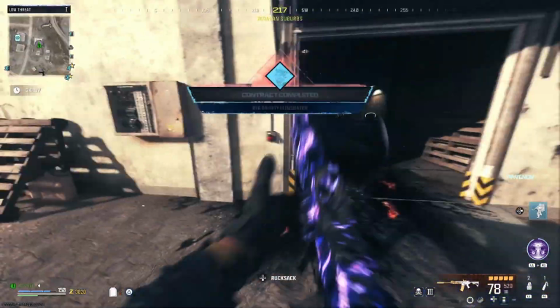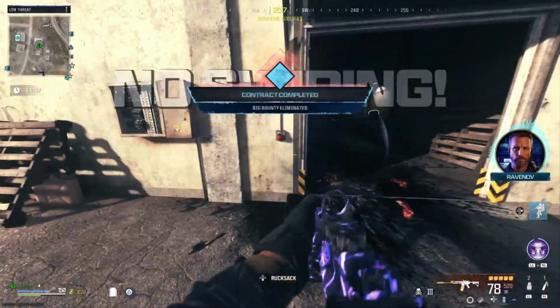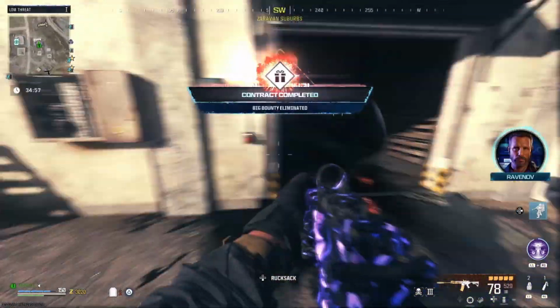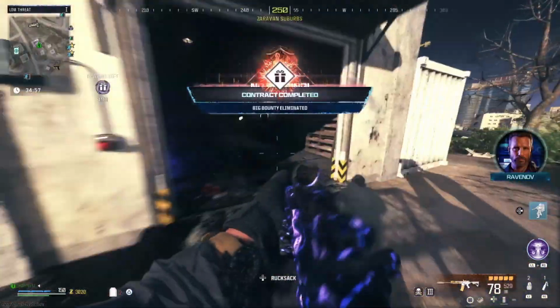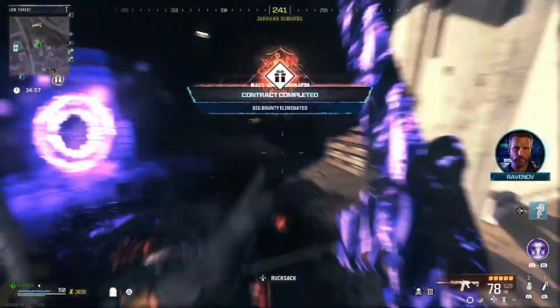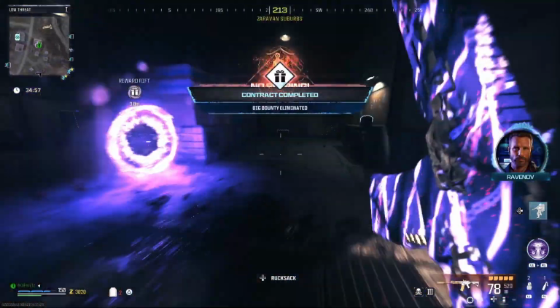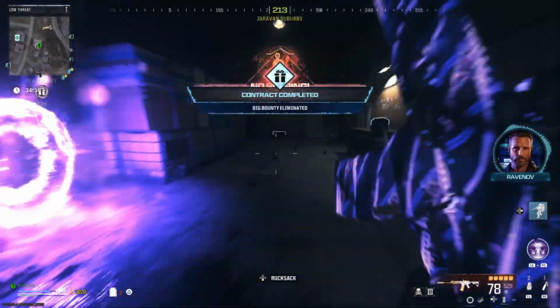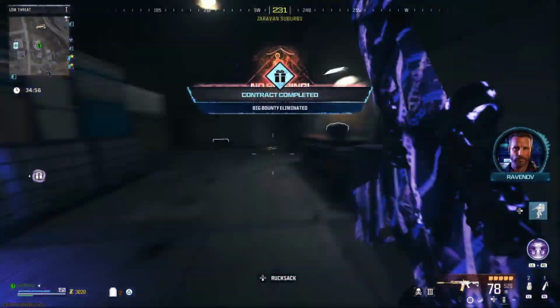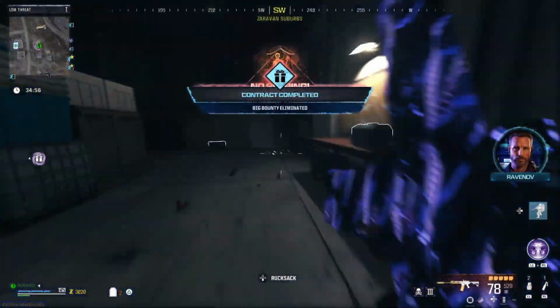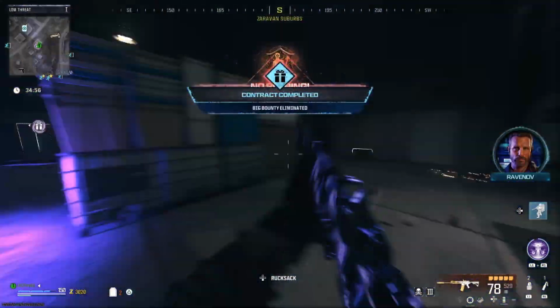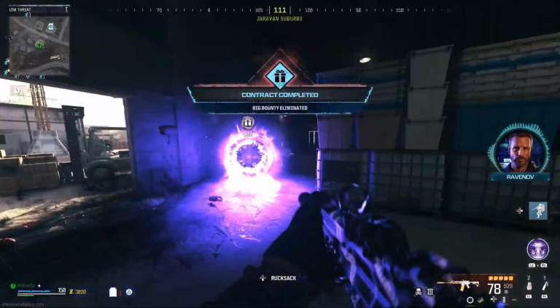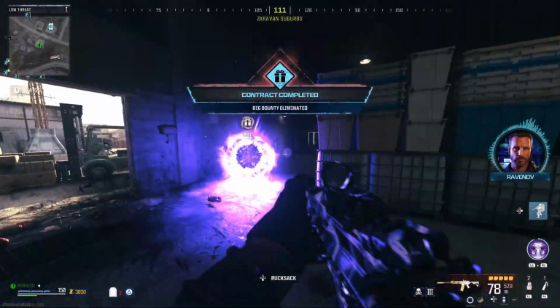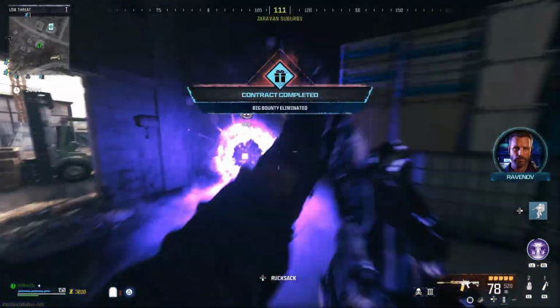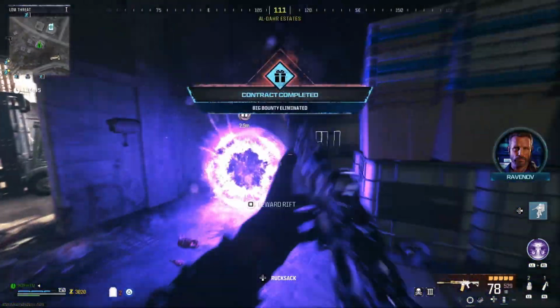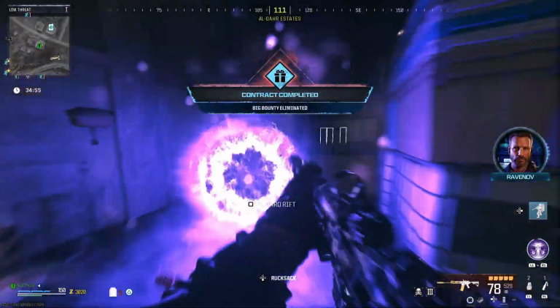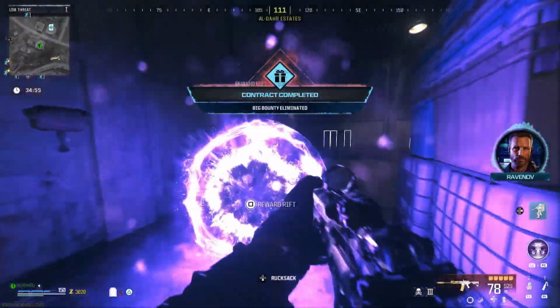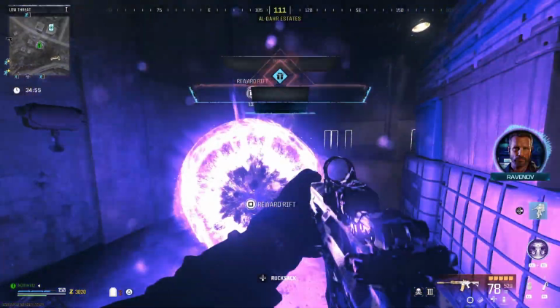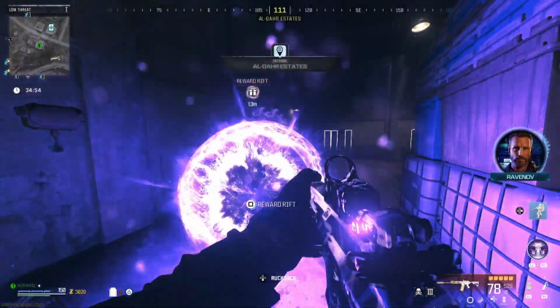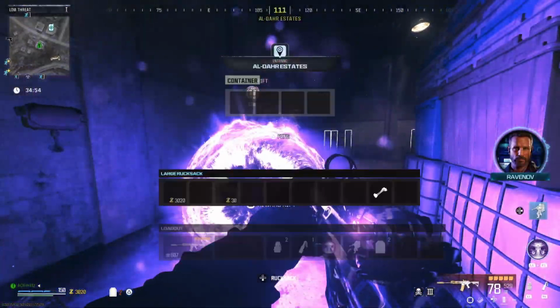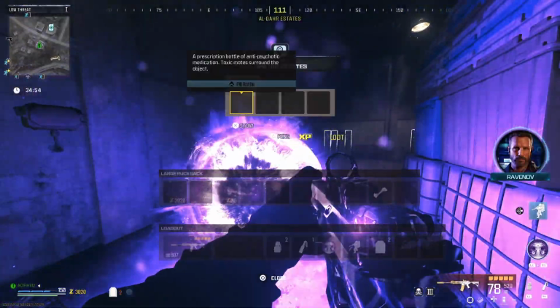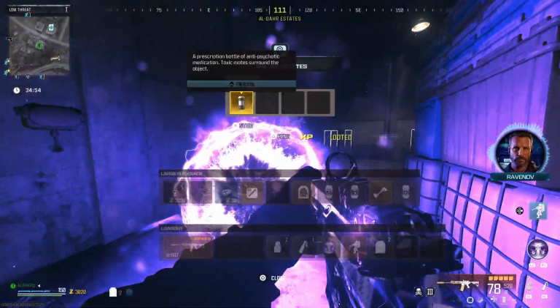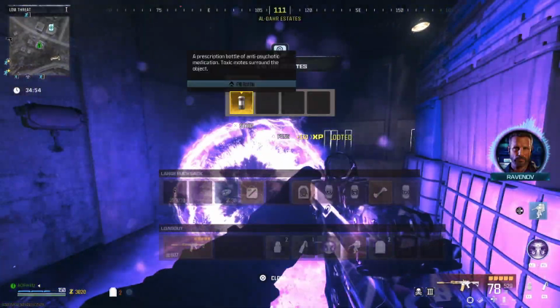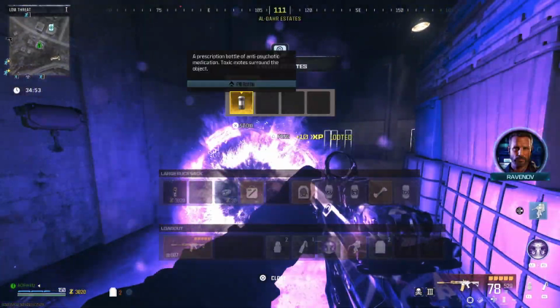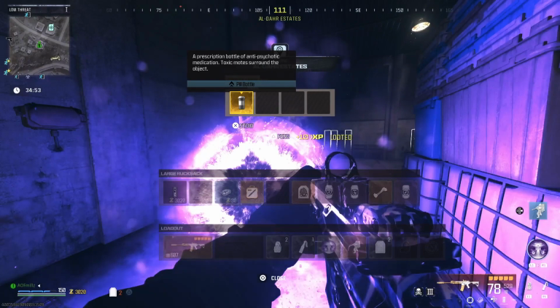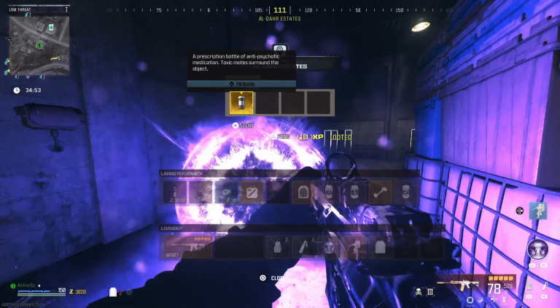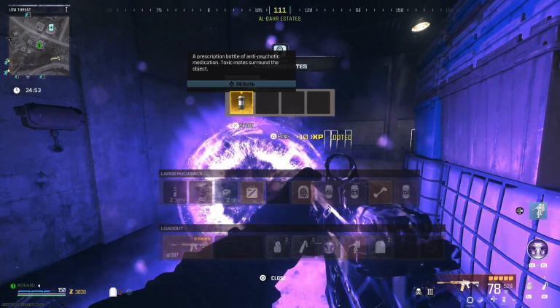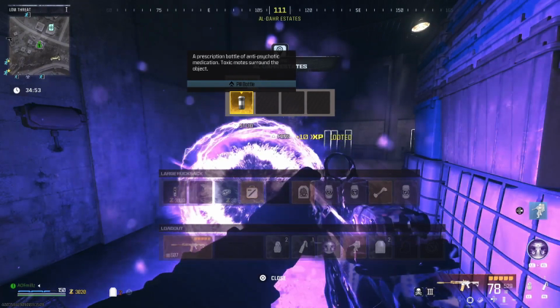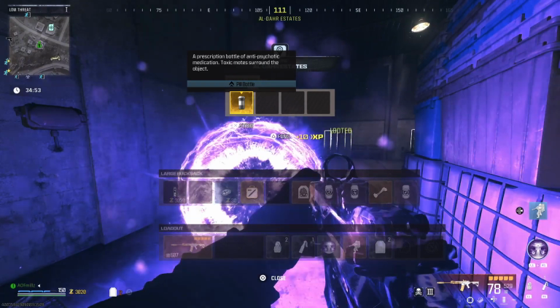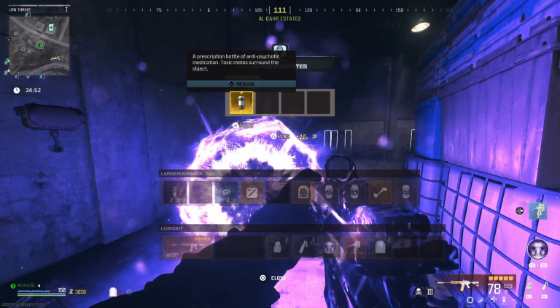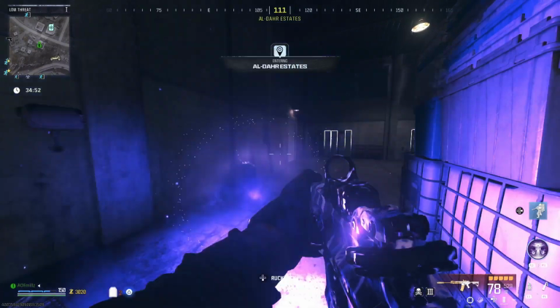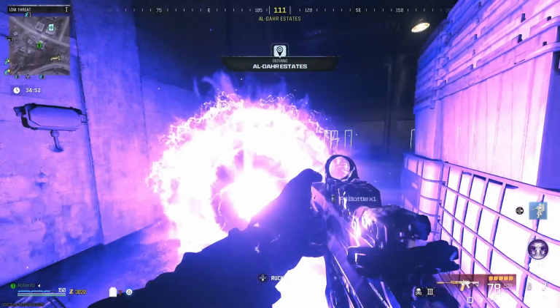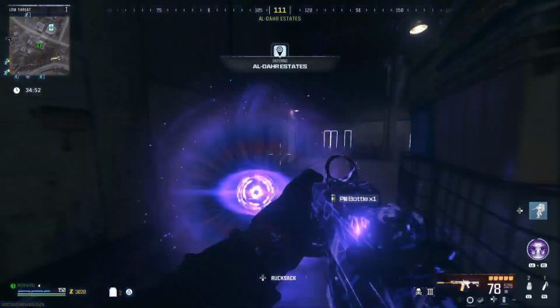After you've eliminated the bounty, interact with the reward rift and take the golden pill bottle.